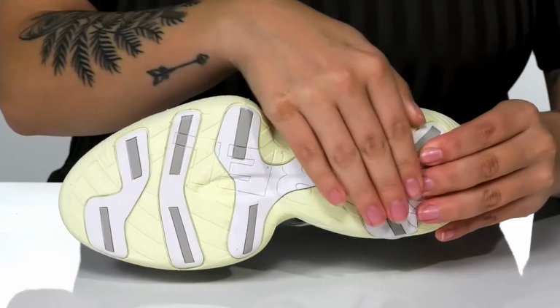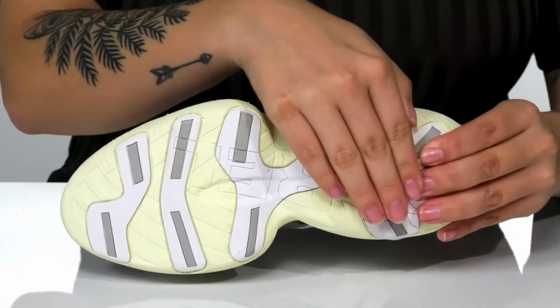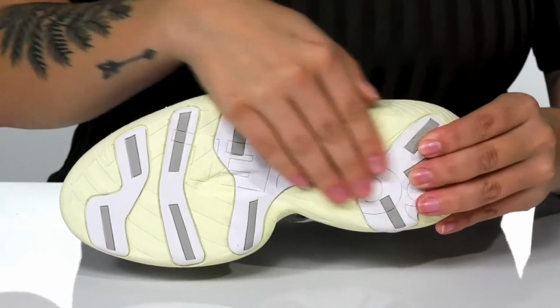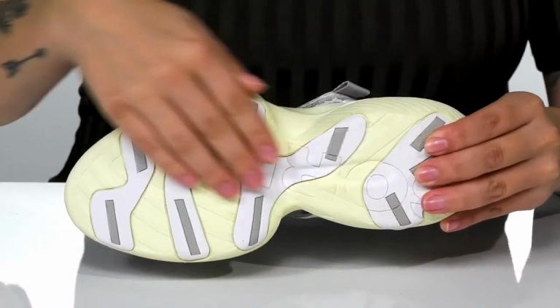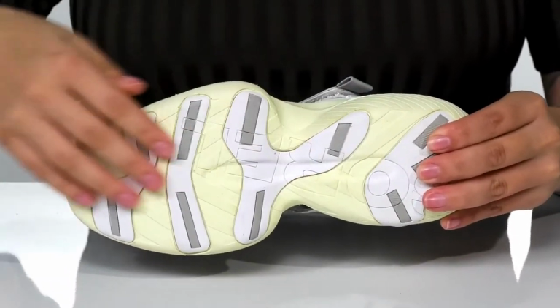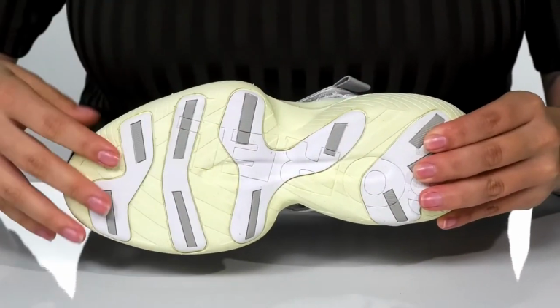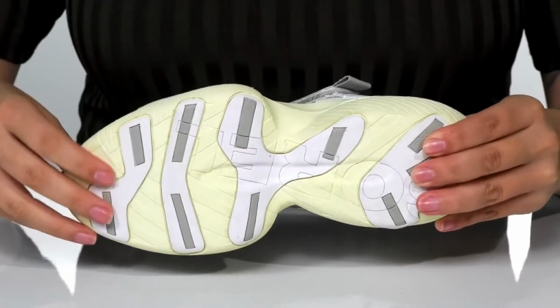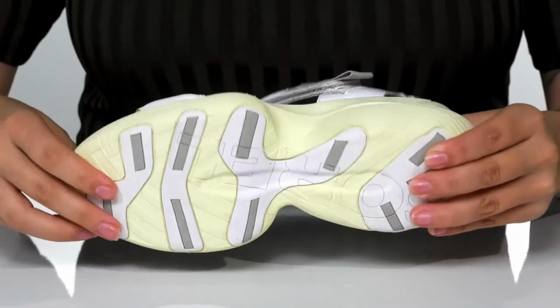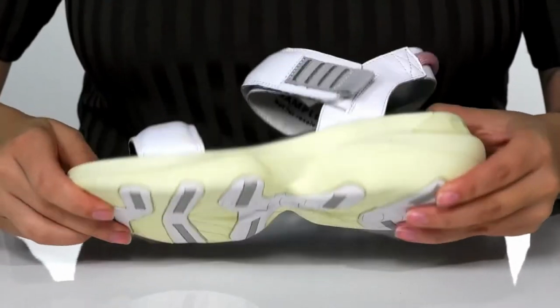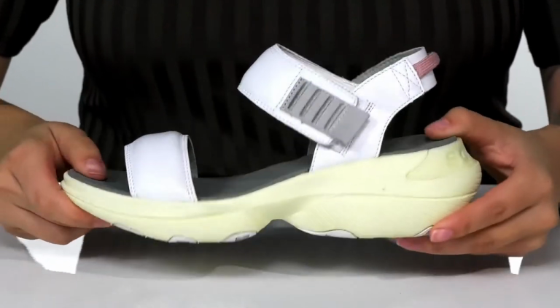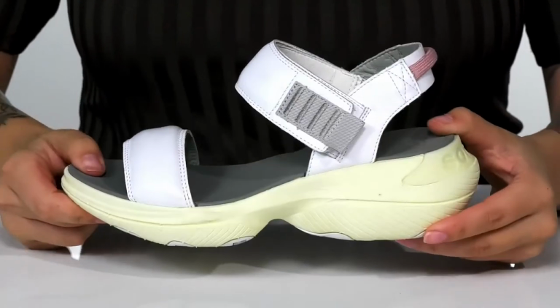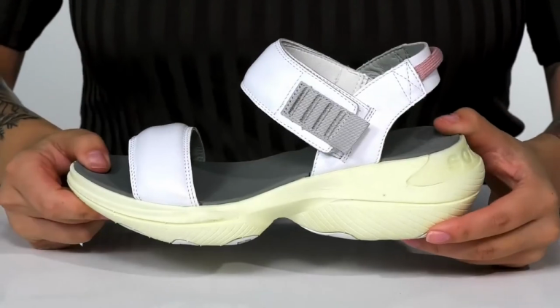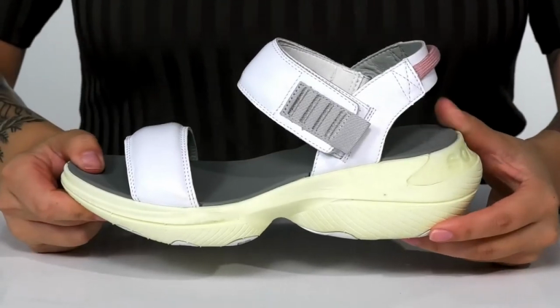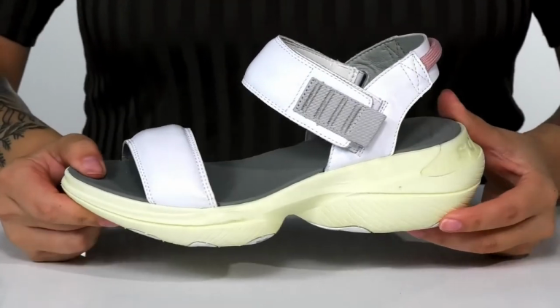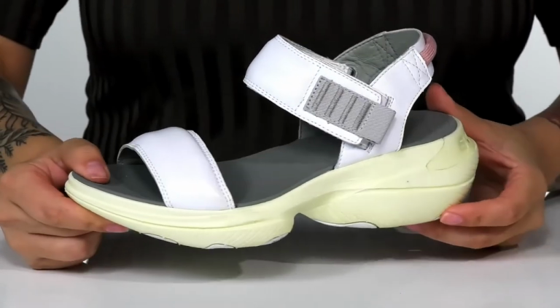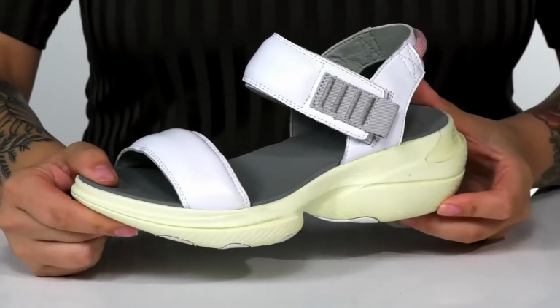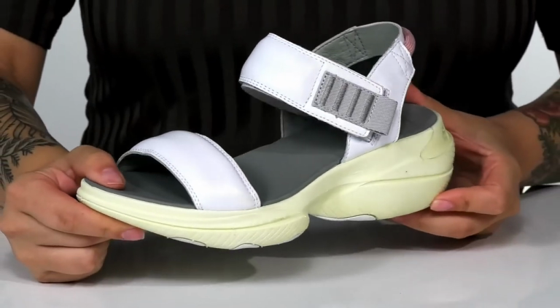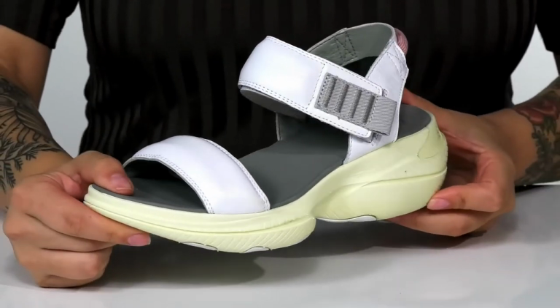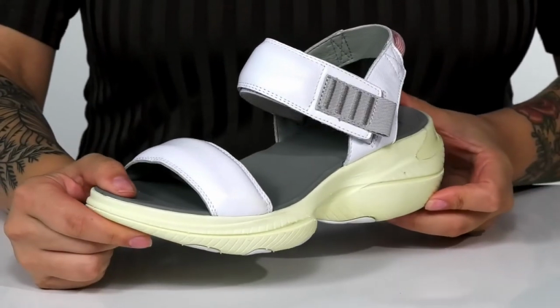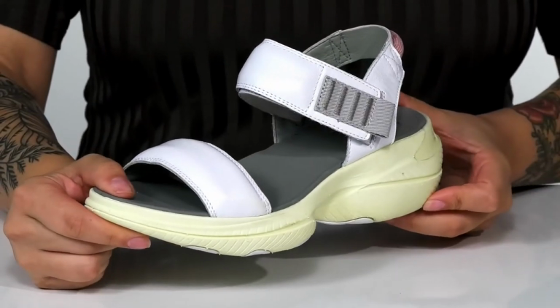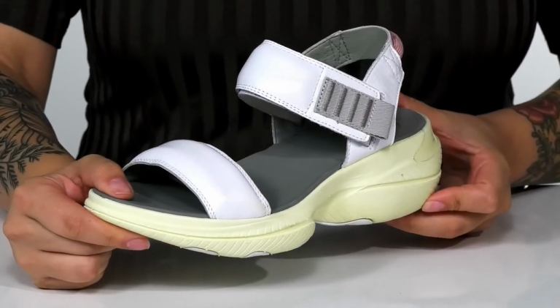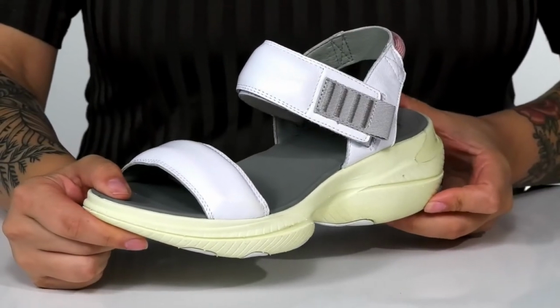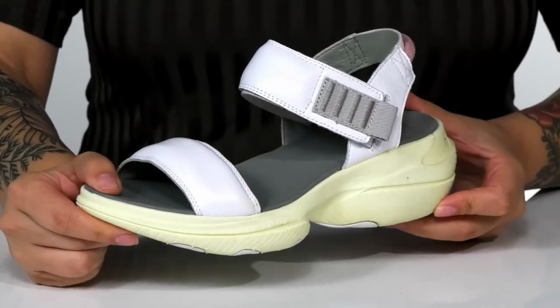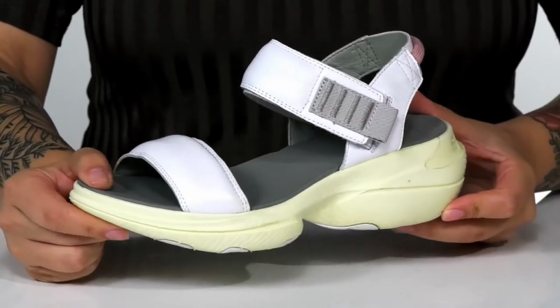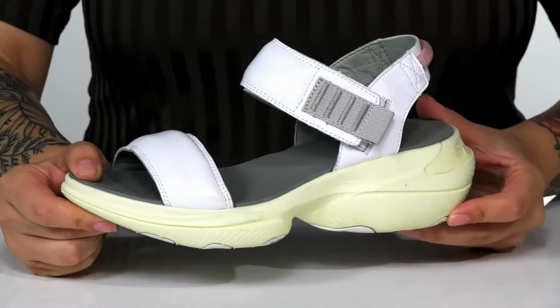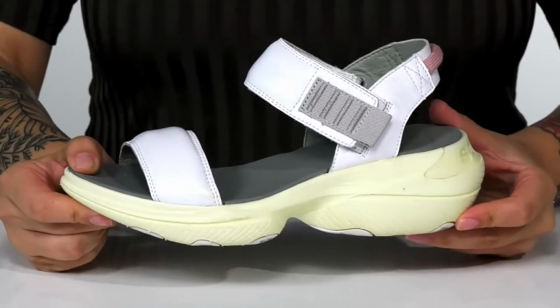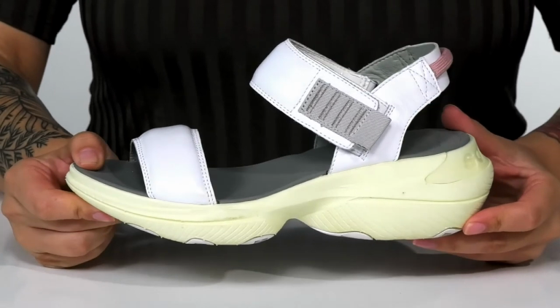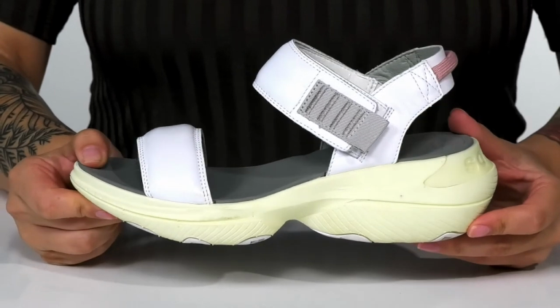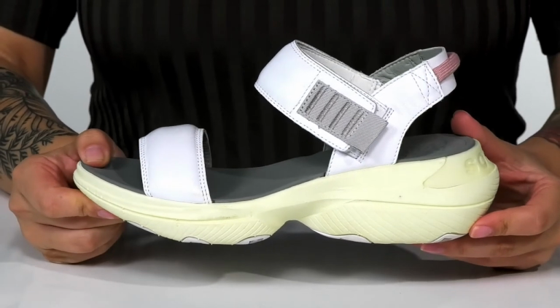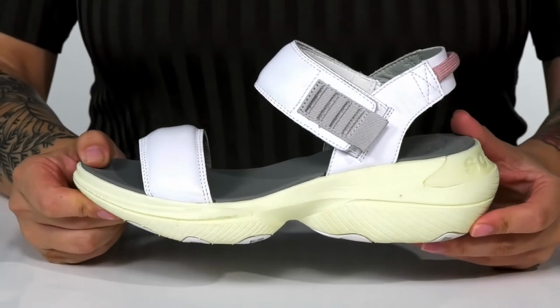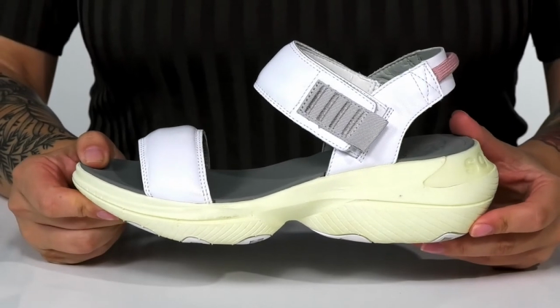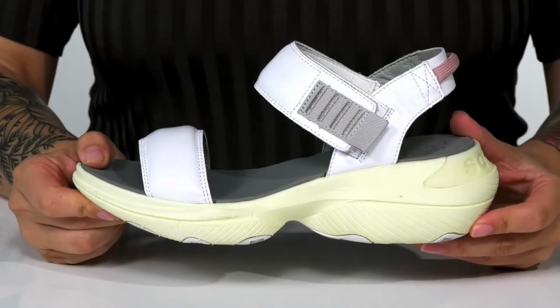Underneath is a textured outsole for traction. And I think these would pair very well with a t-shirt and some joggers.